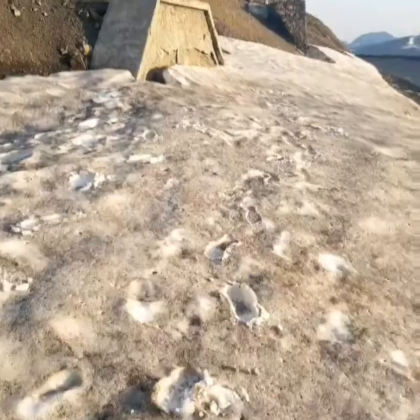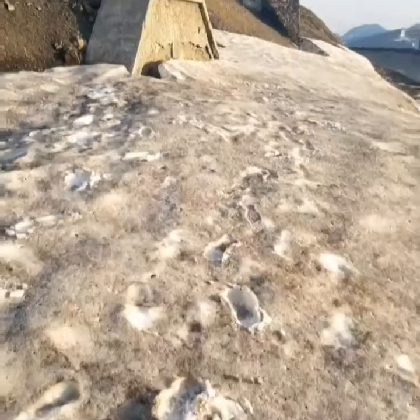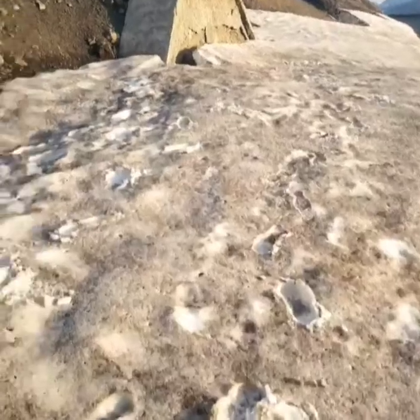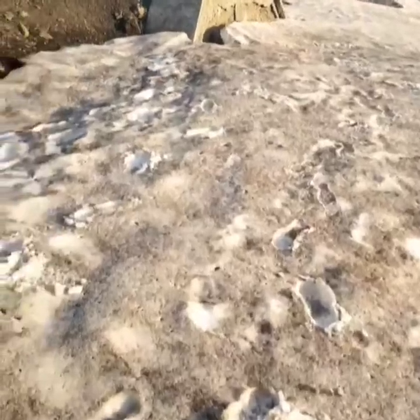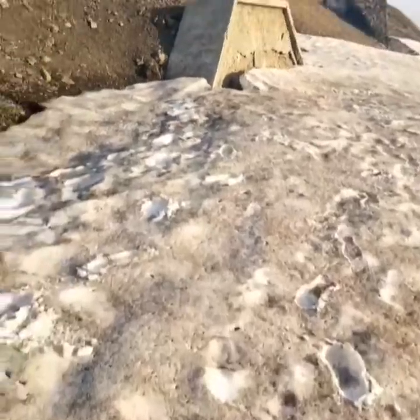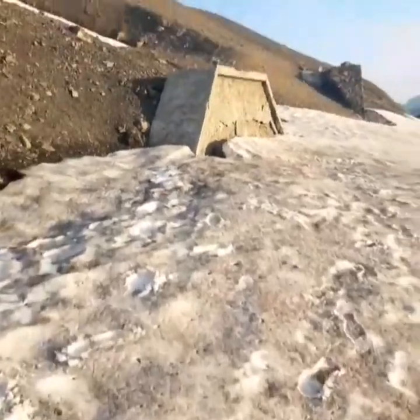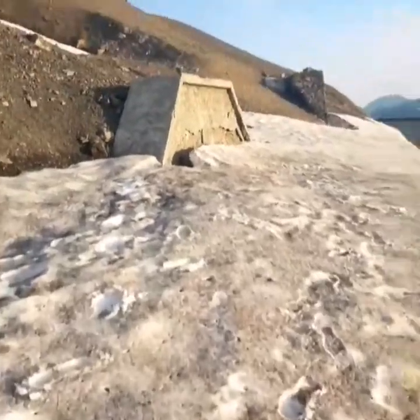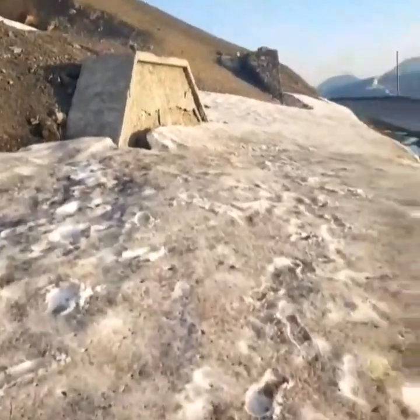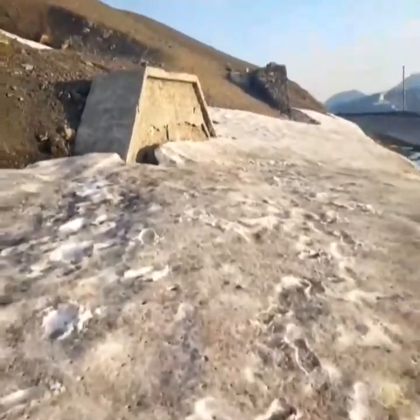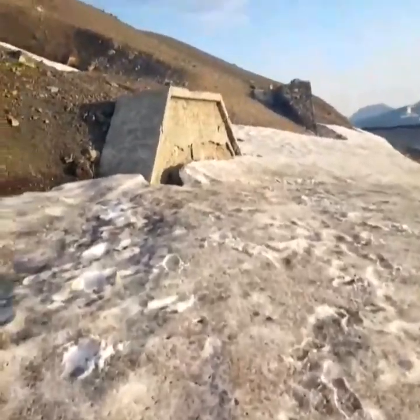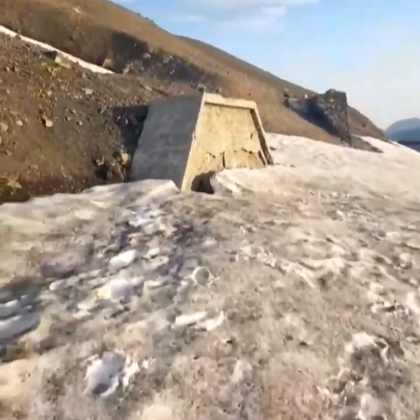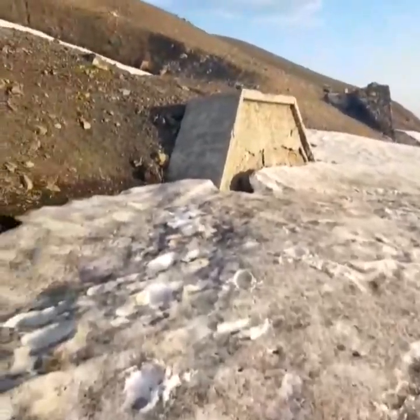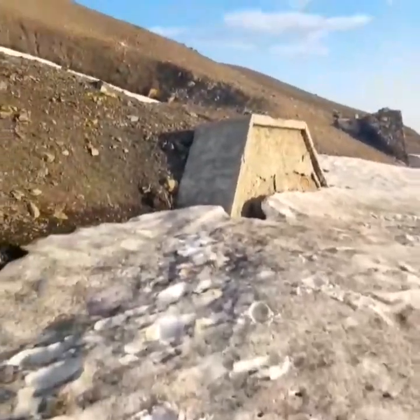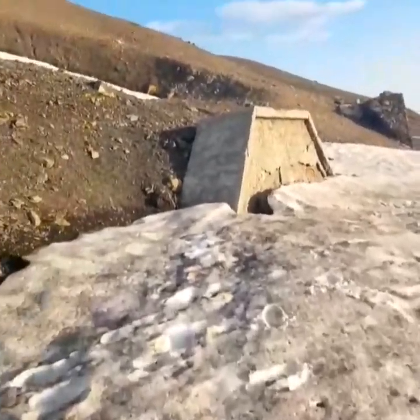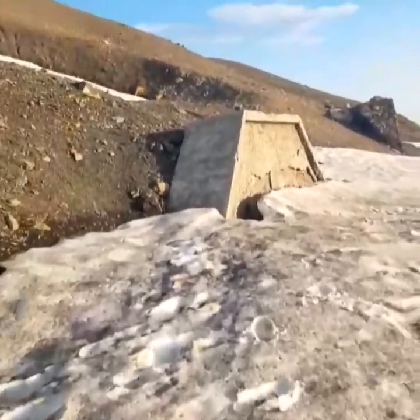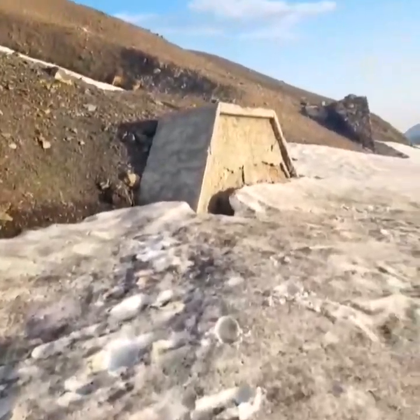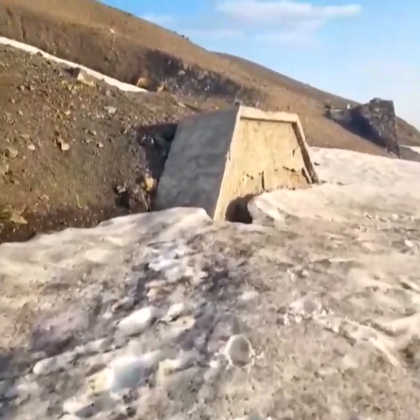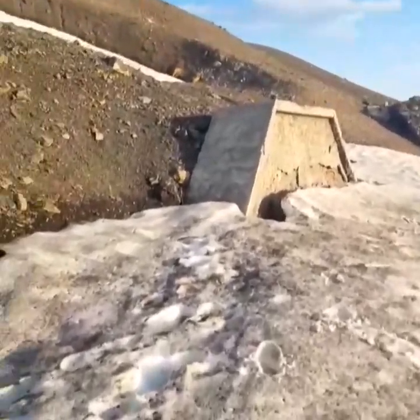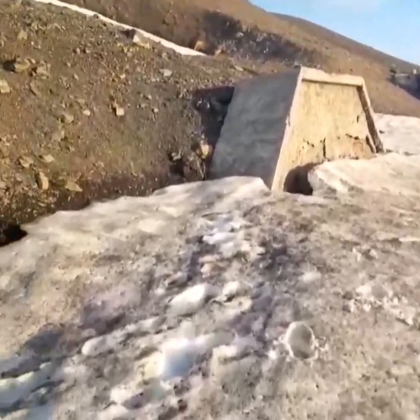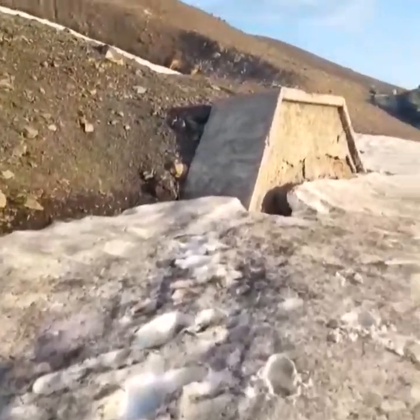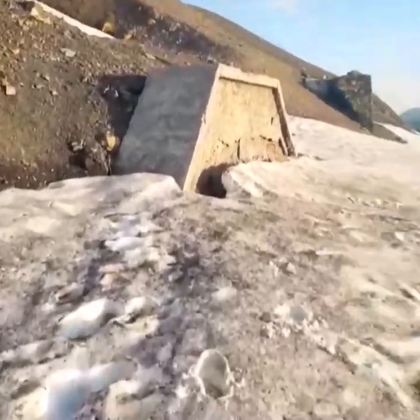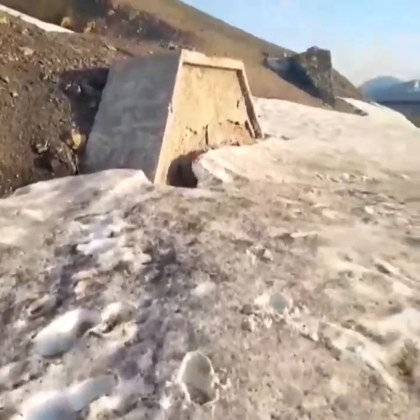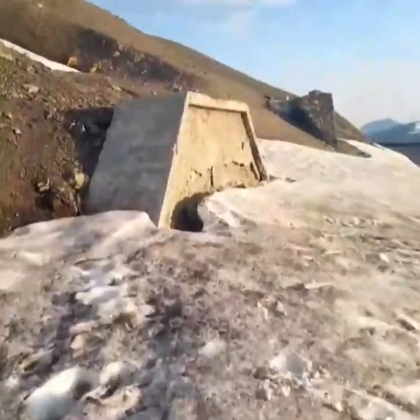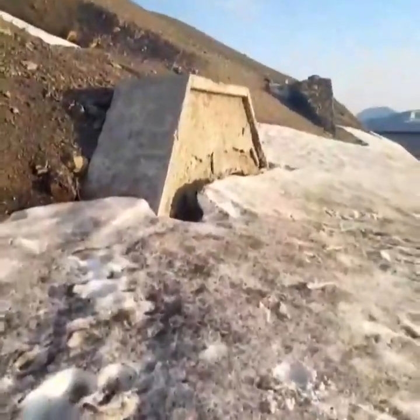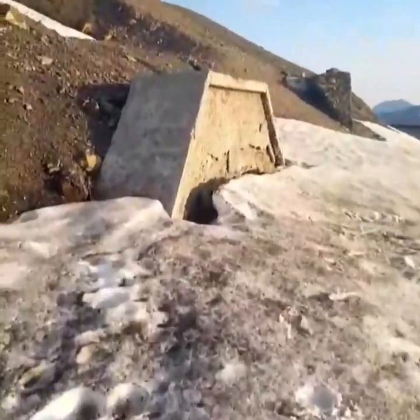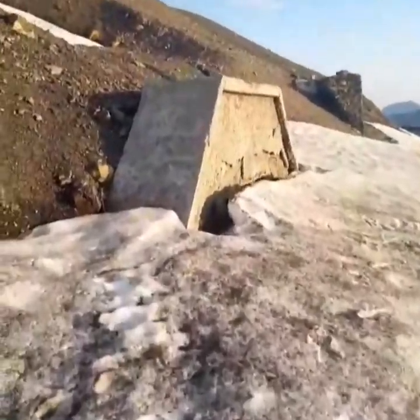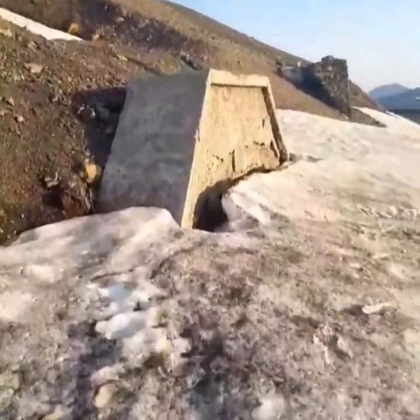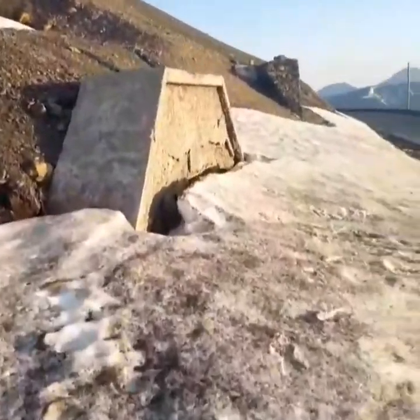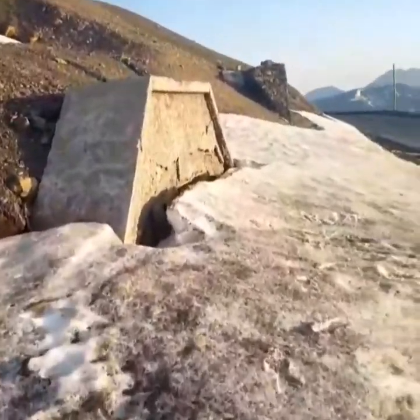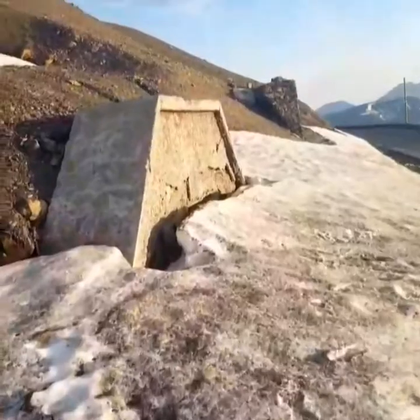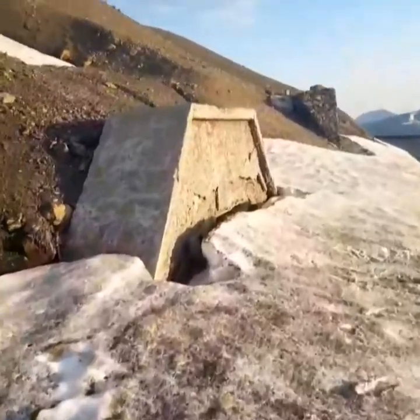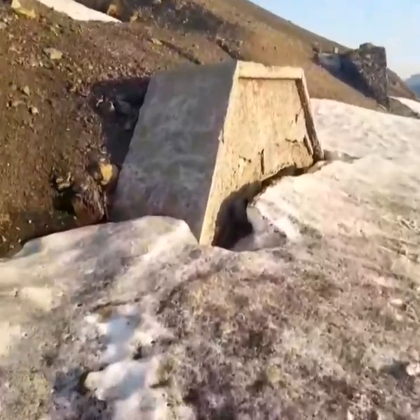This bit of concrete here is part of the French Maginot Line, and there's an underground complex from this entrance.